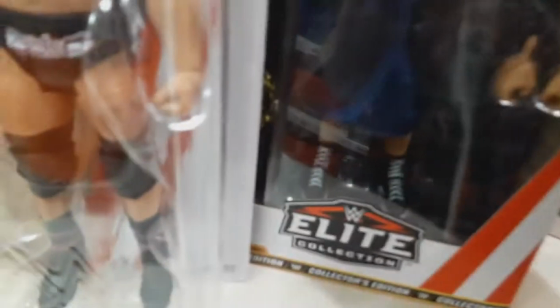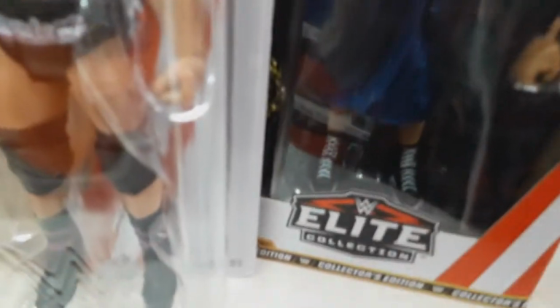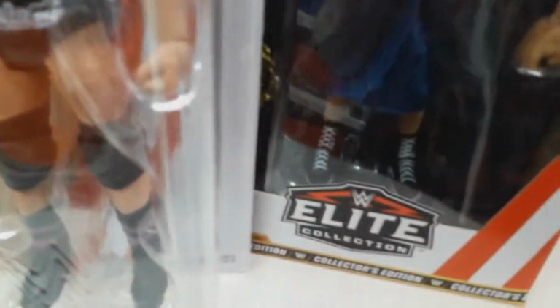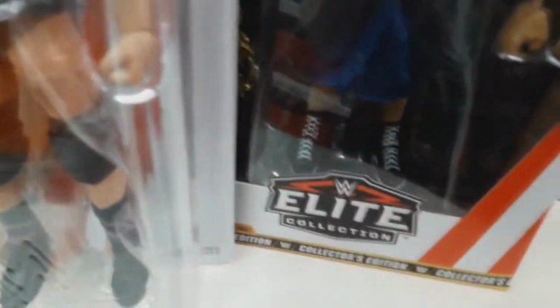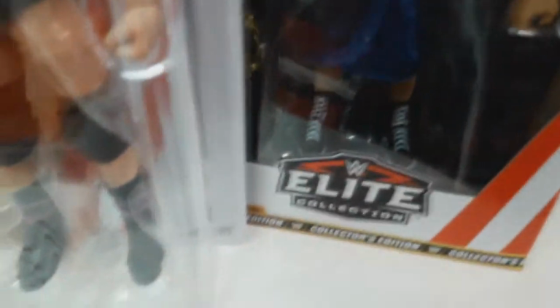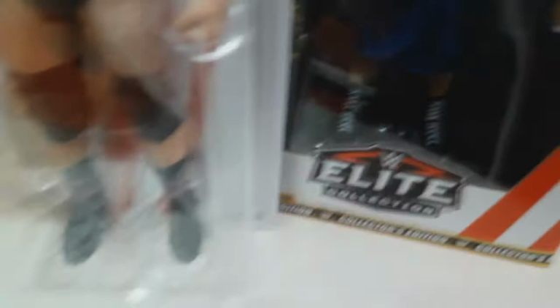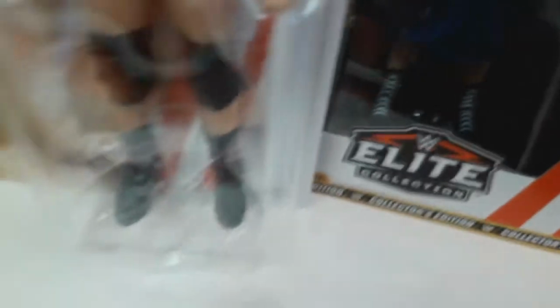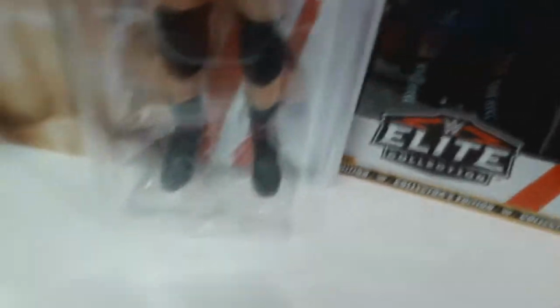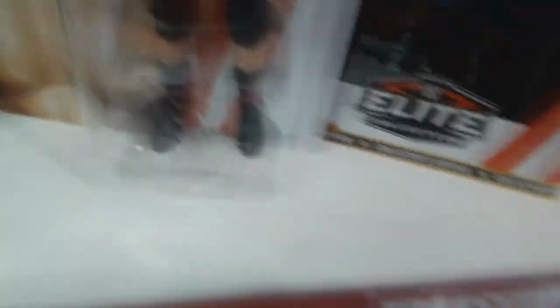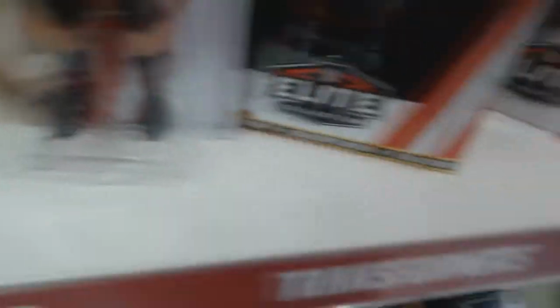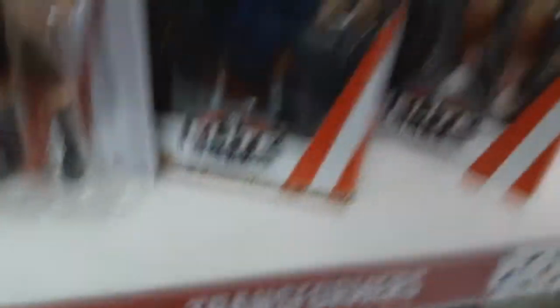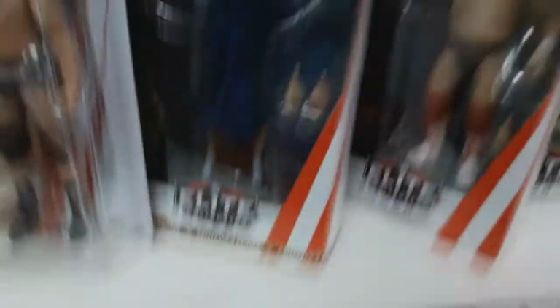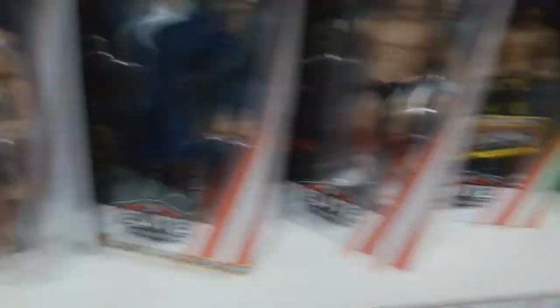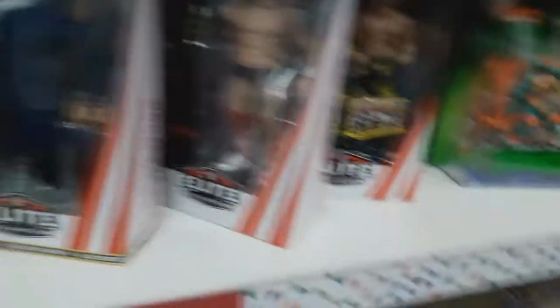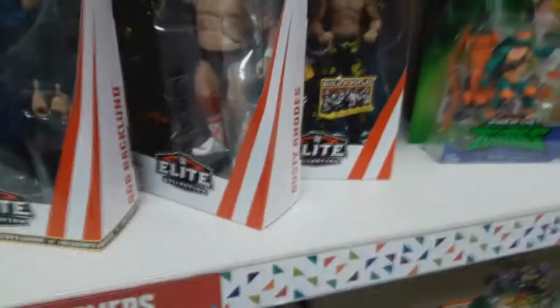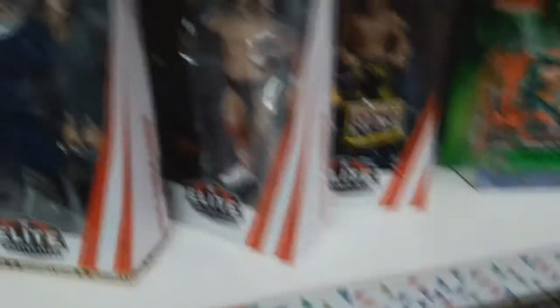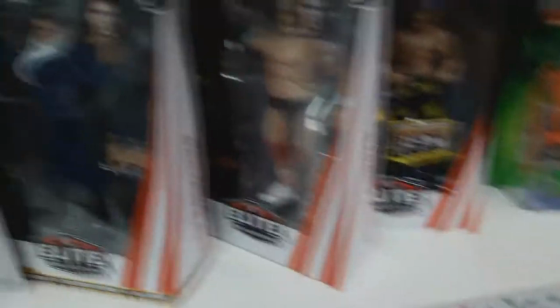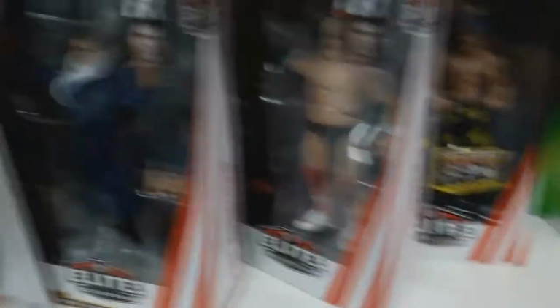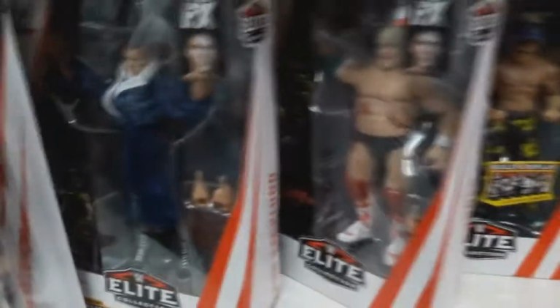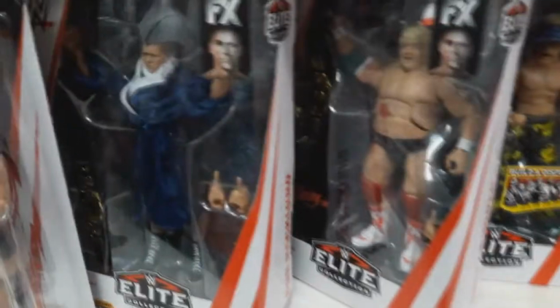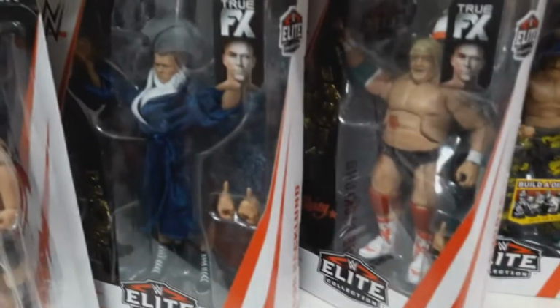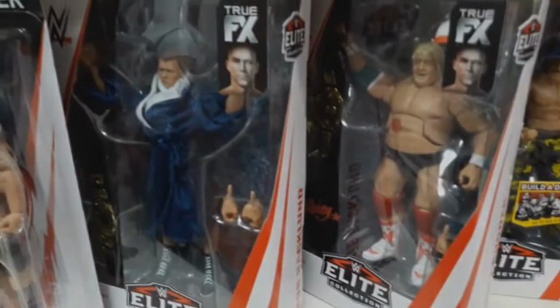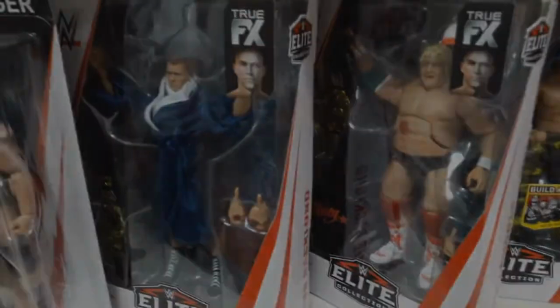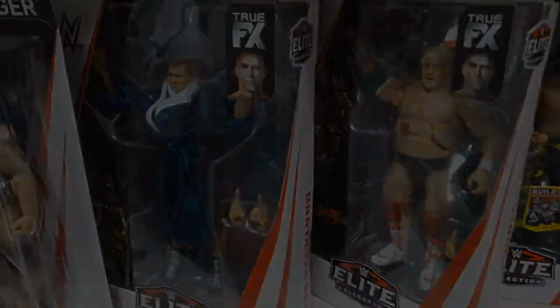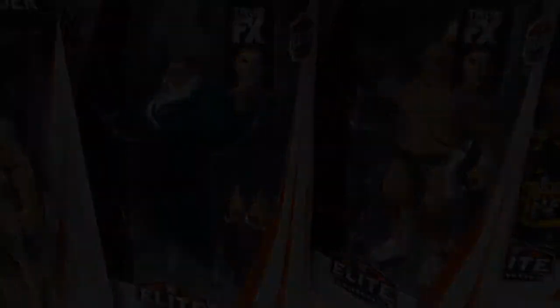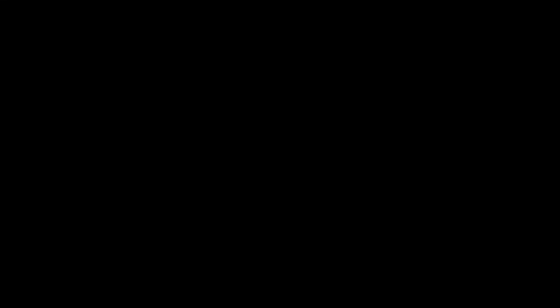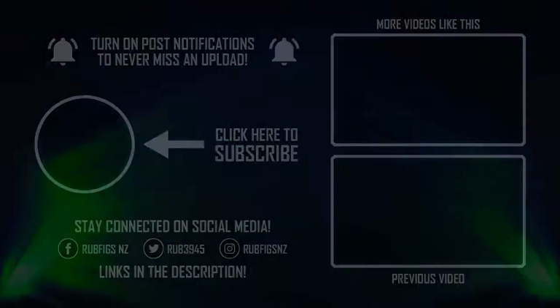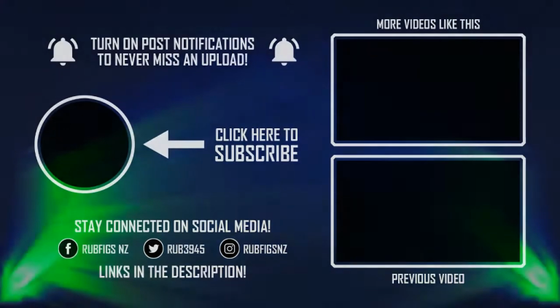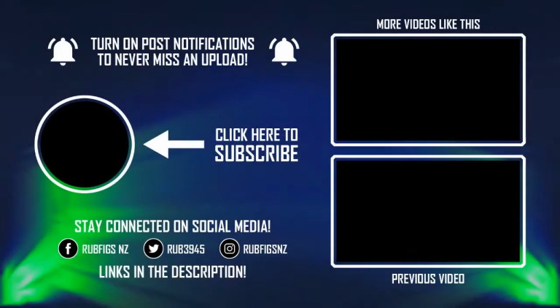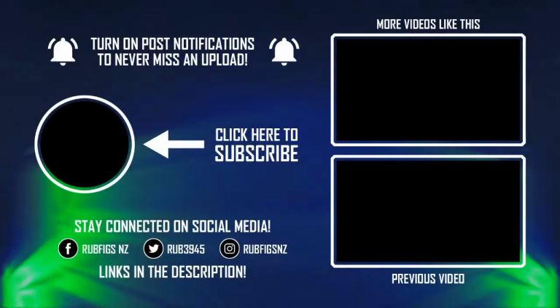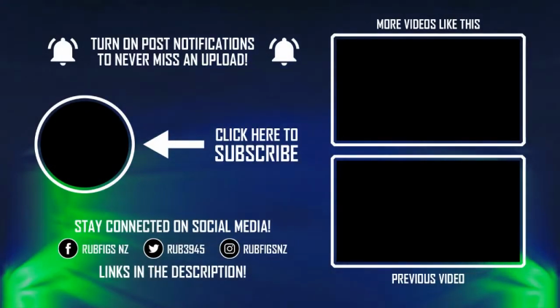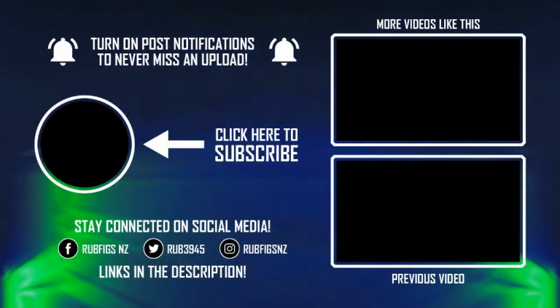Thank you for watching. Hope you enjoyed. See you all next time. Bye-bye.